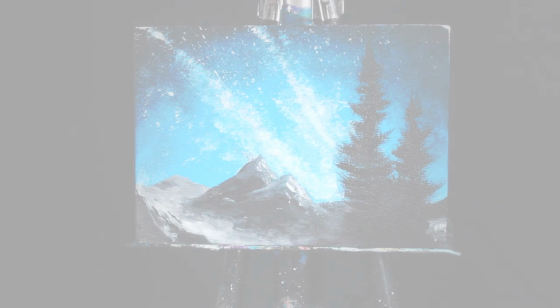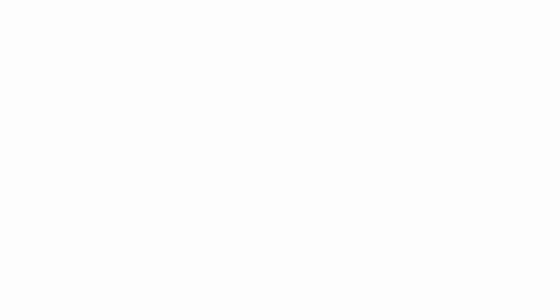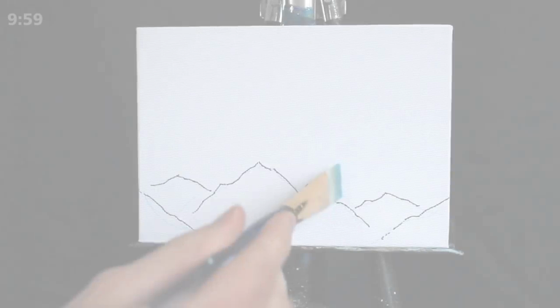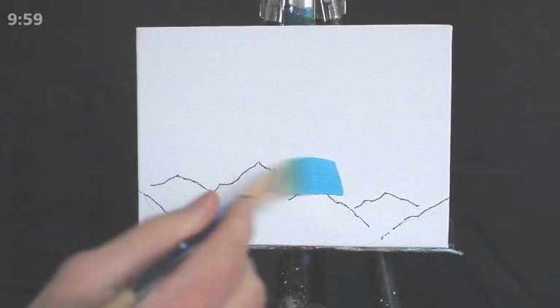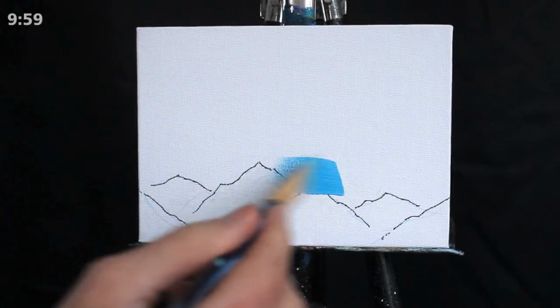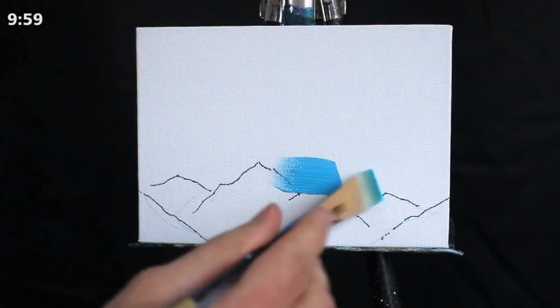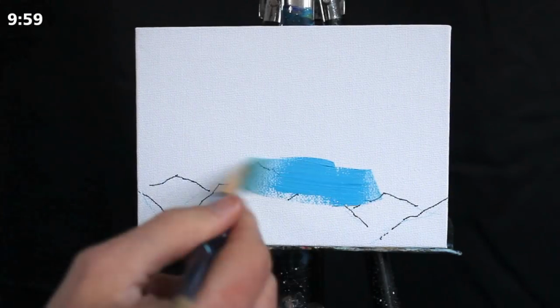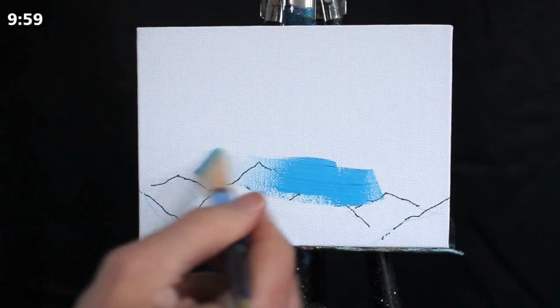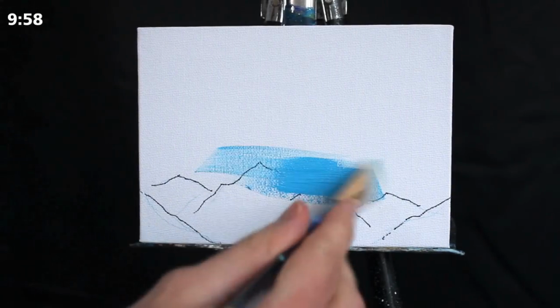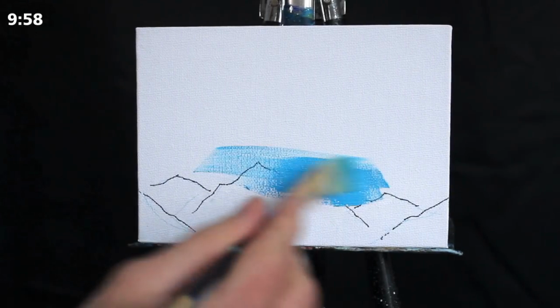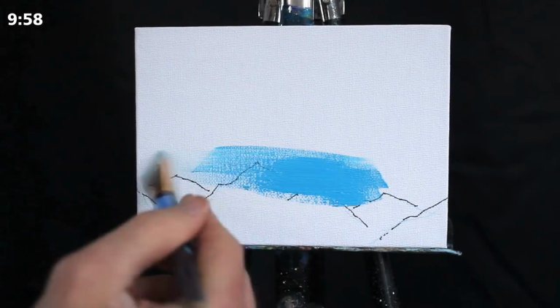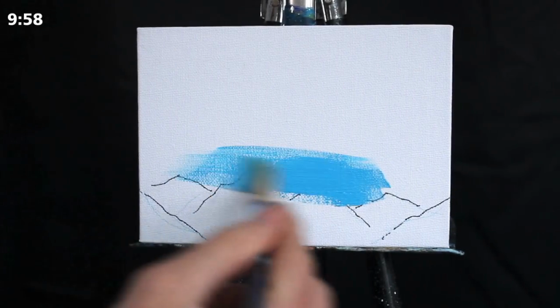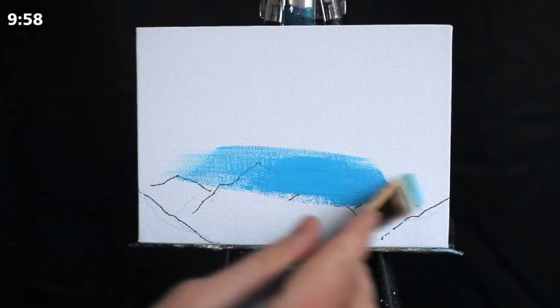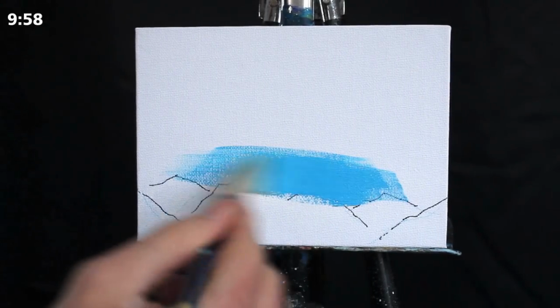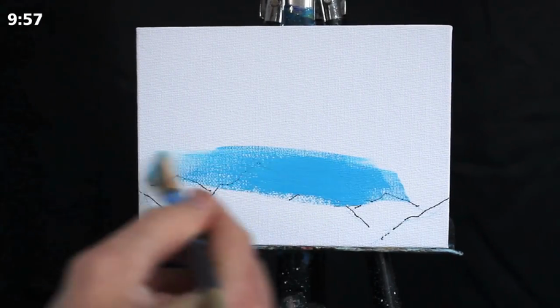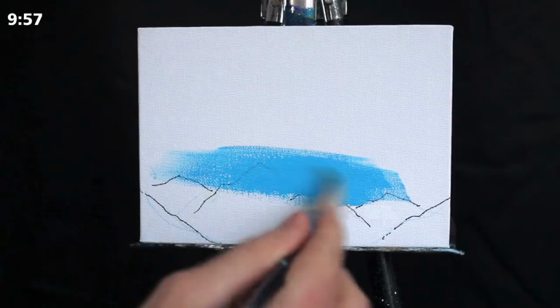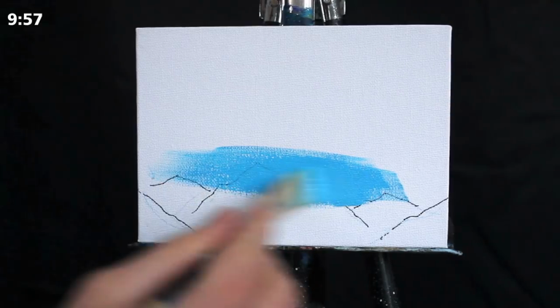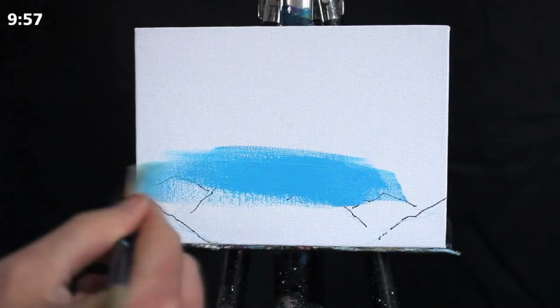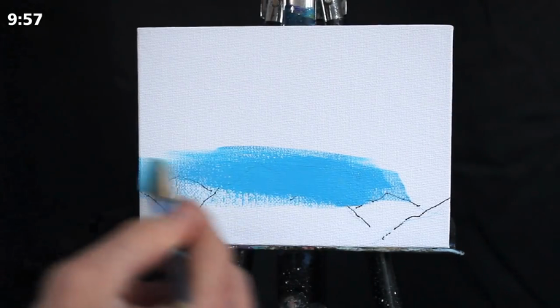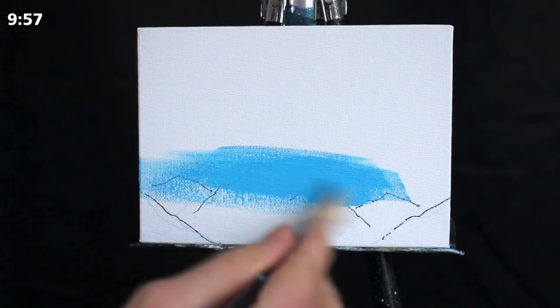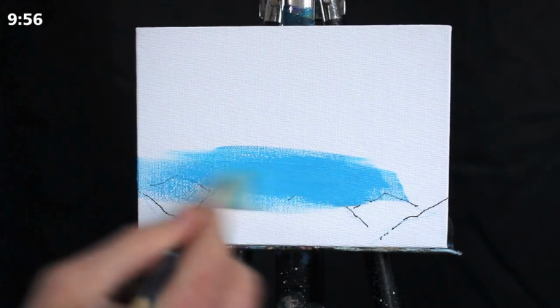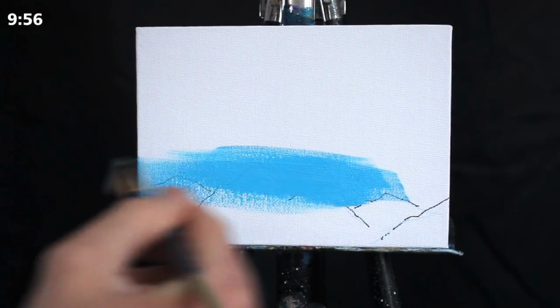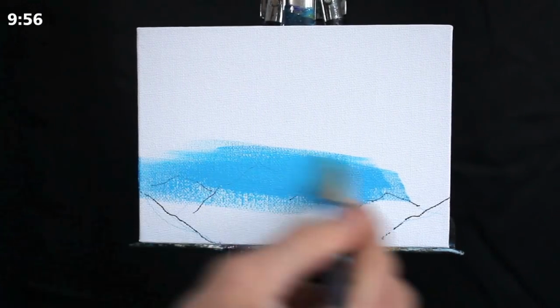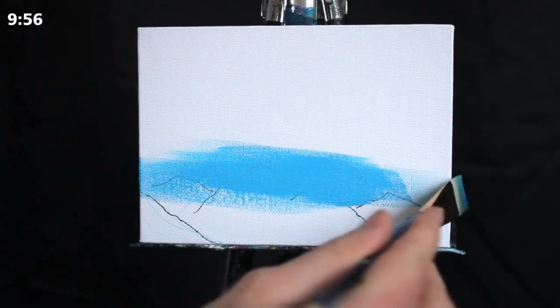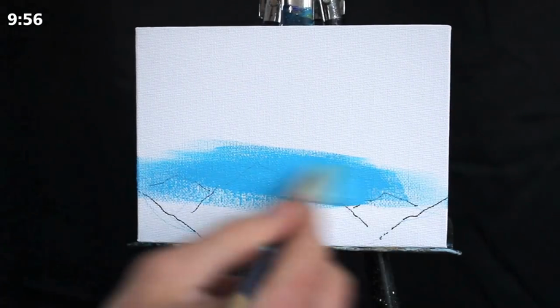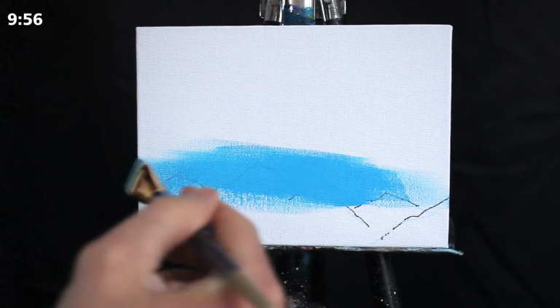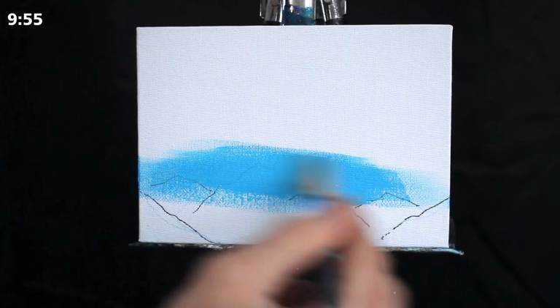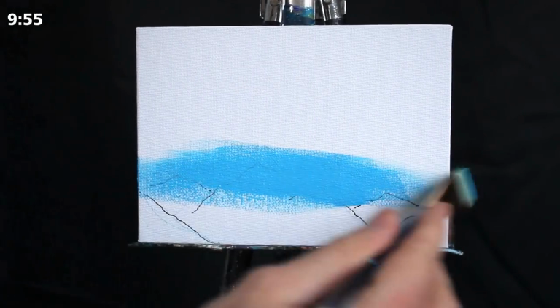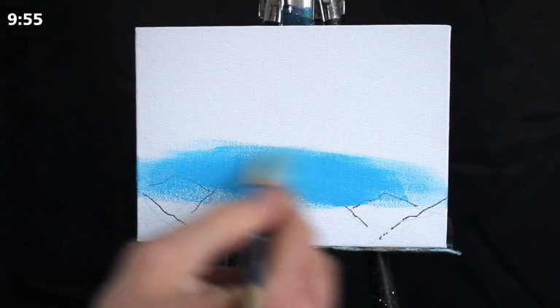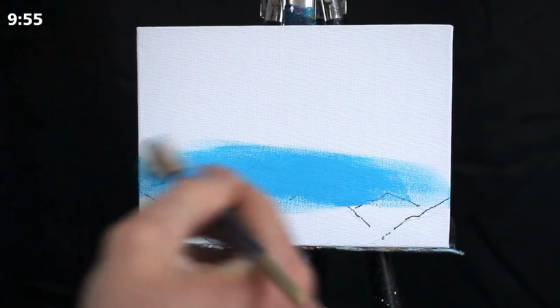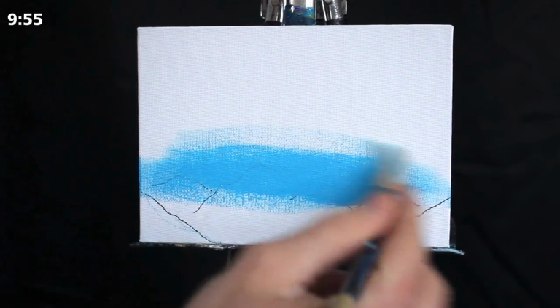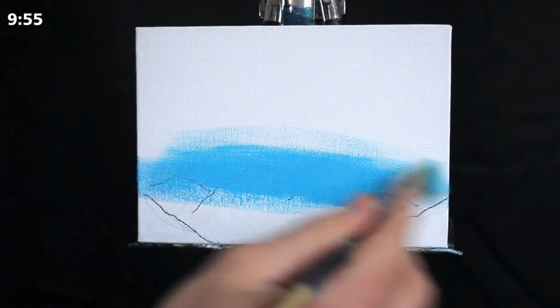Greetings and welcome to today's 10 minute painting of a starry night sky.